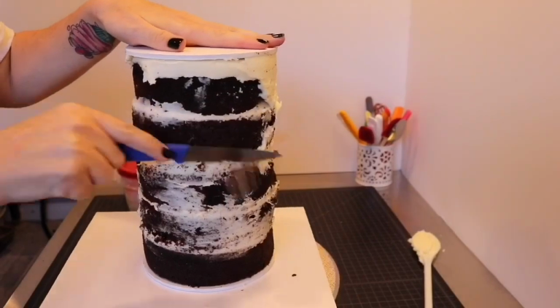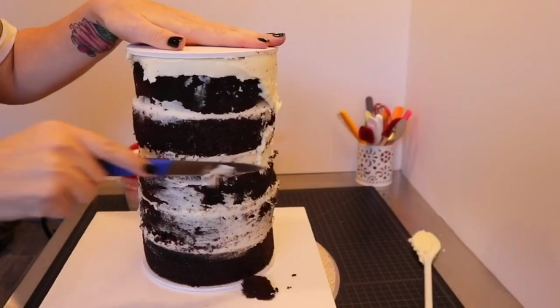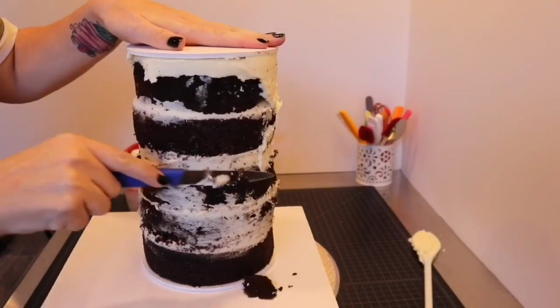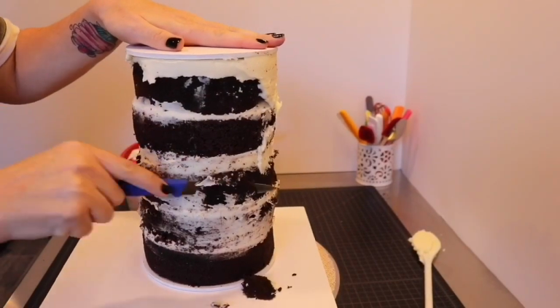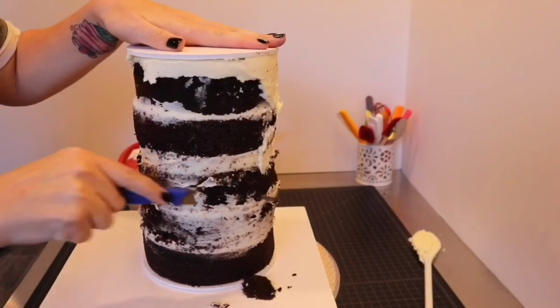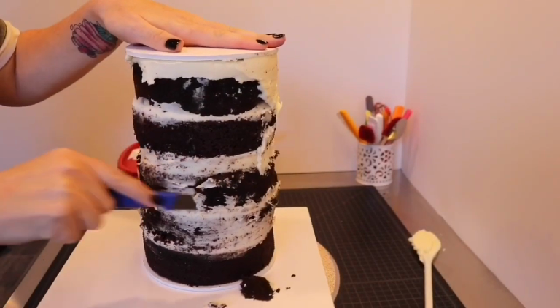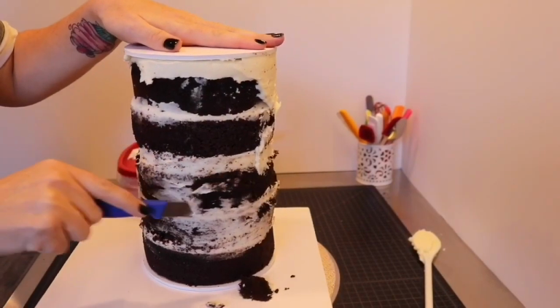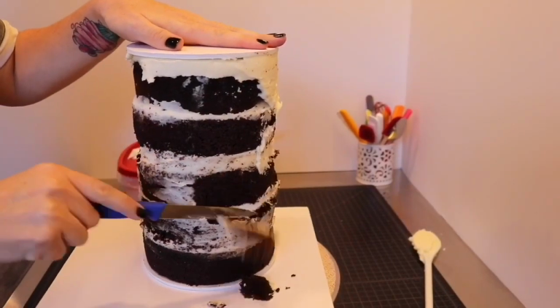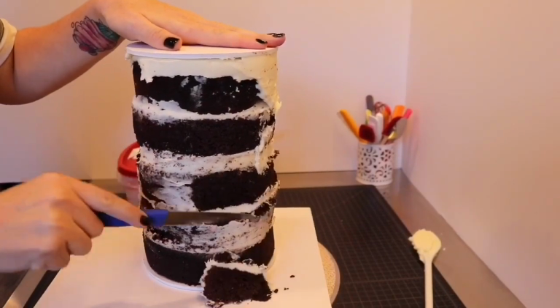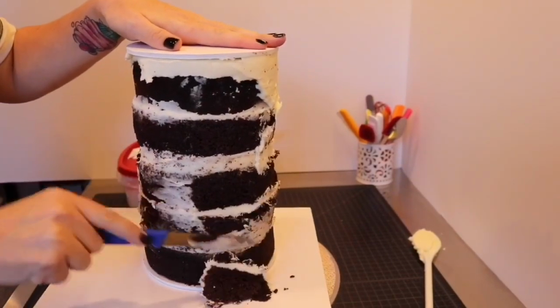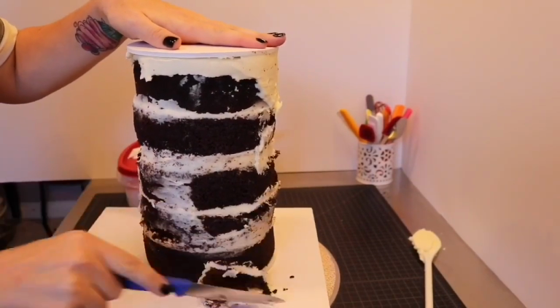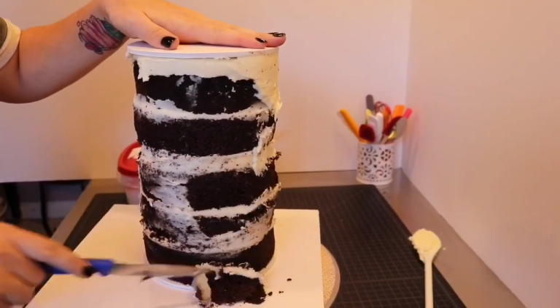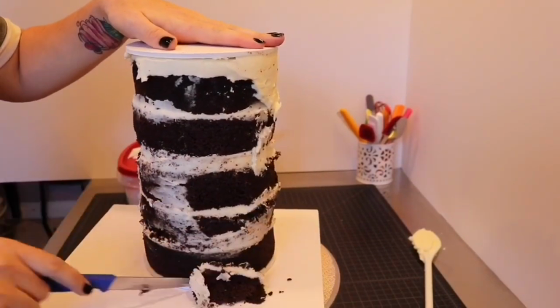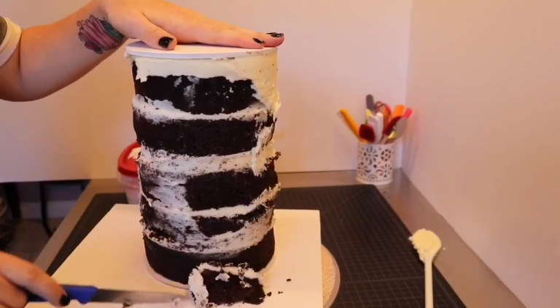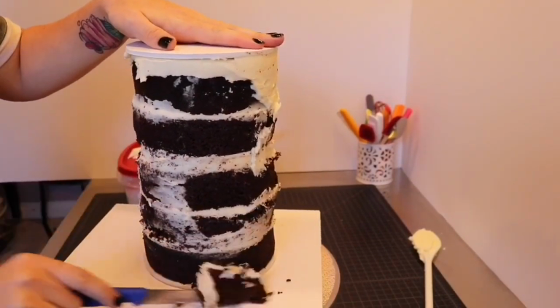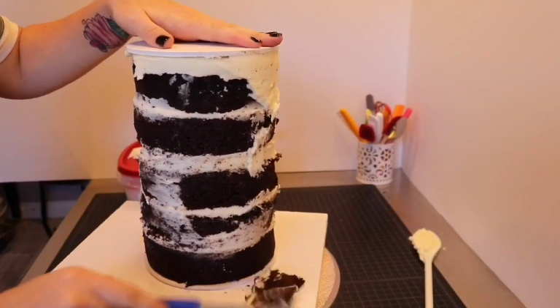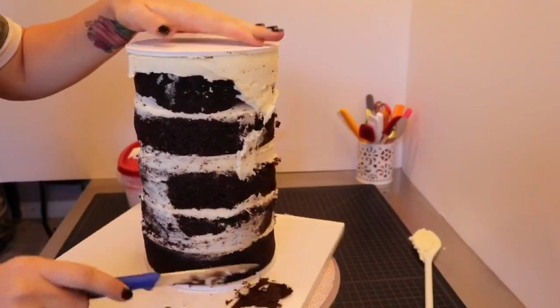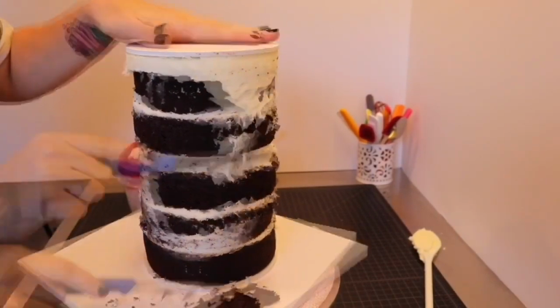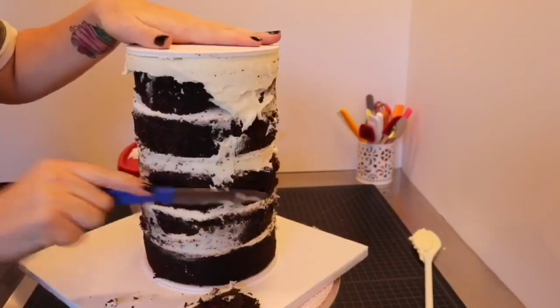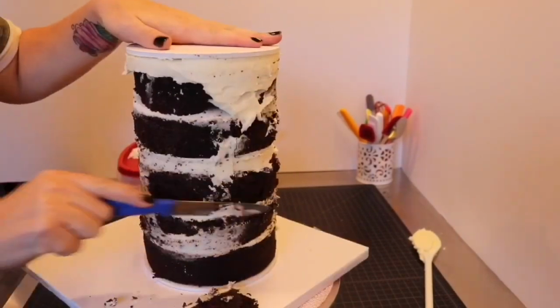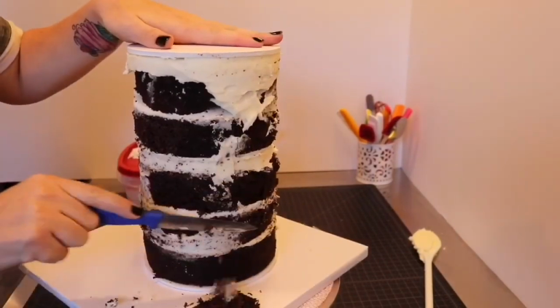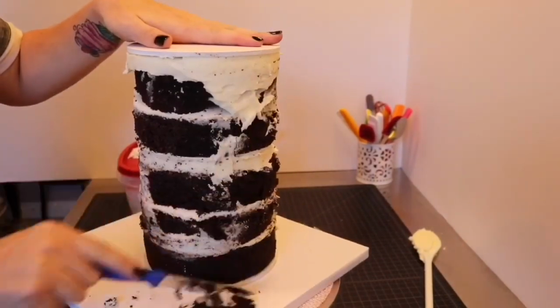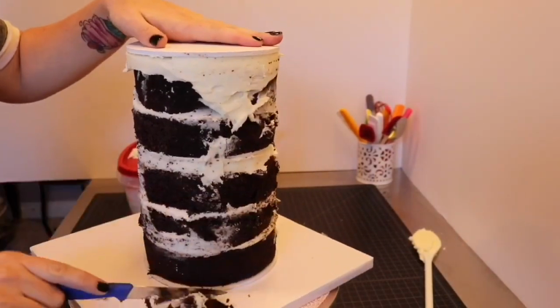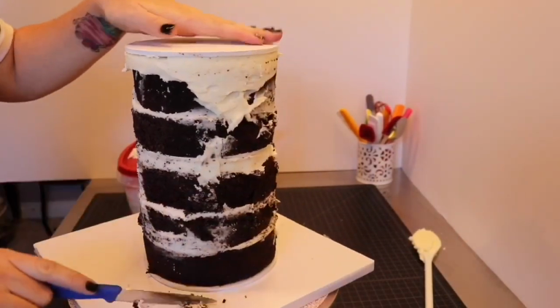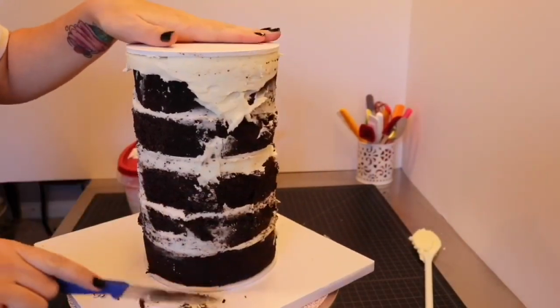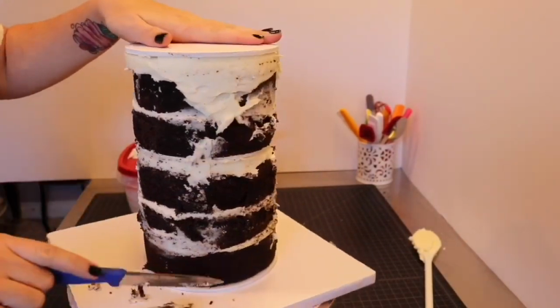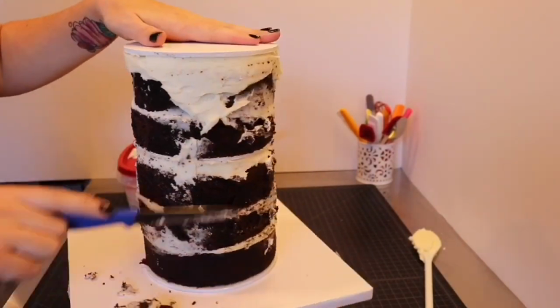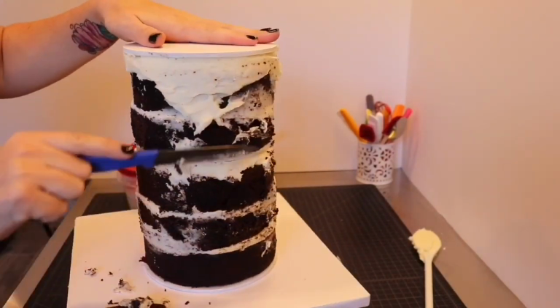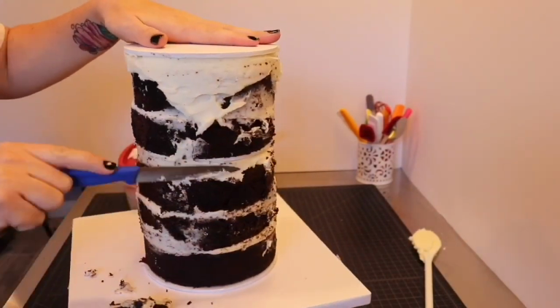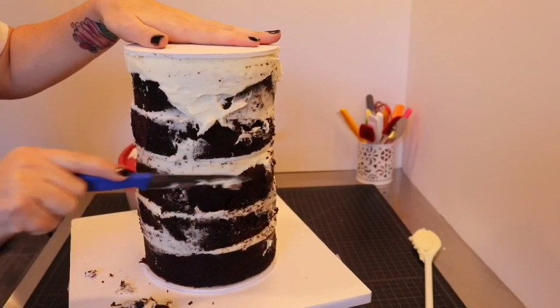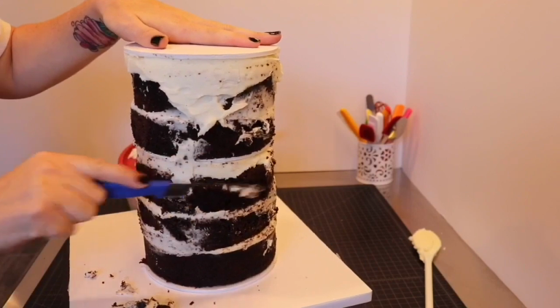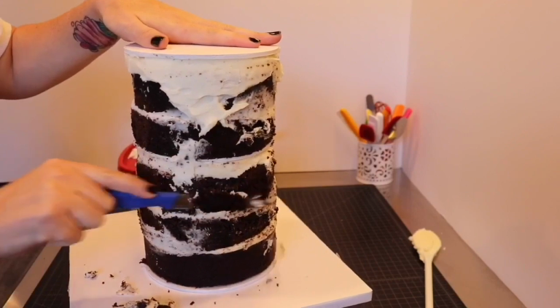Next I trimmed off any cake that extended out past the cake boards, or even just anything that was too close for my liking.